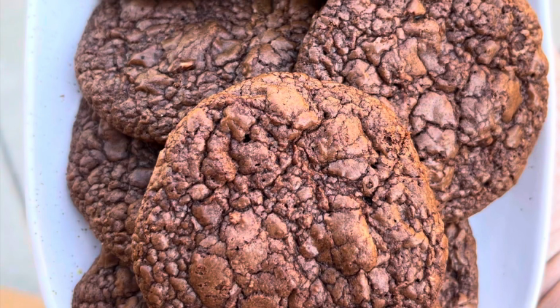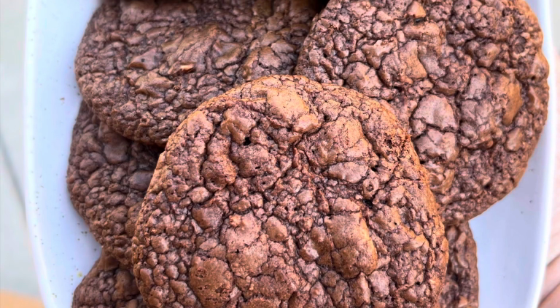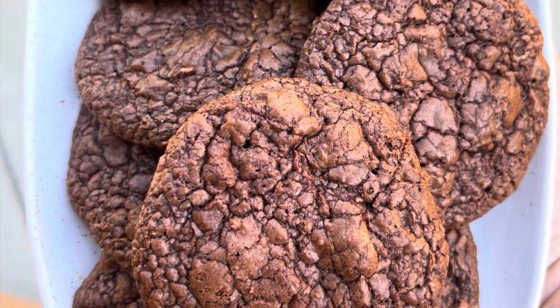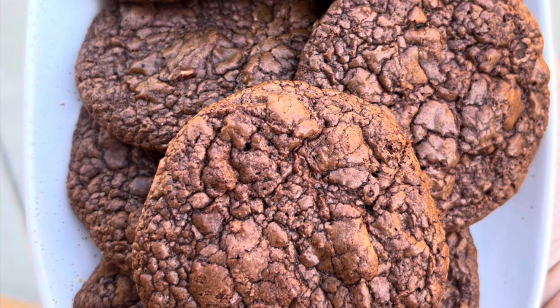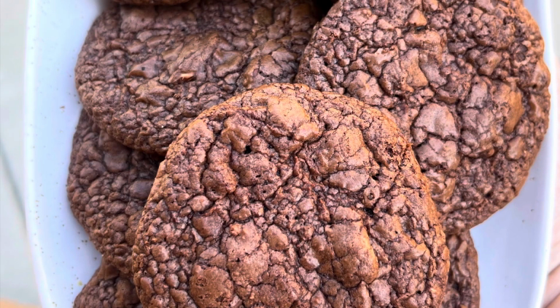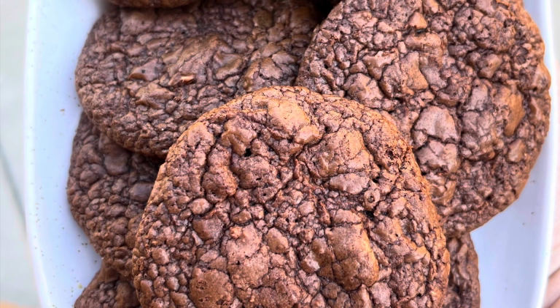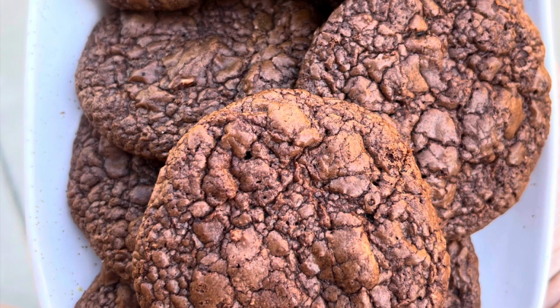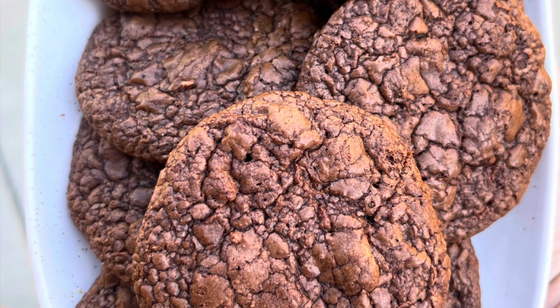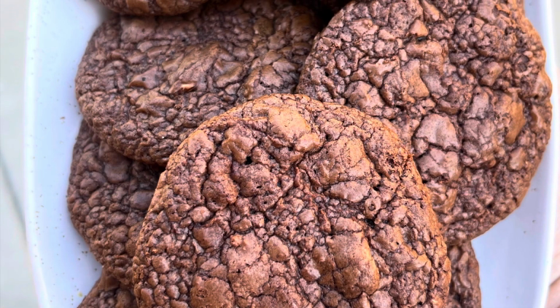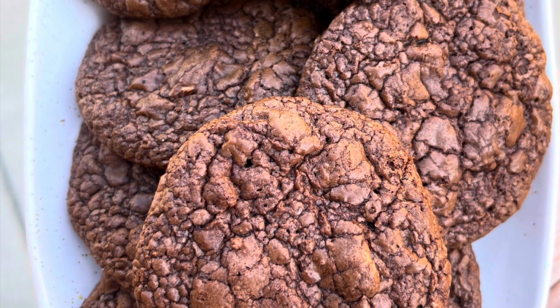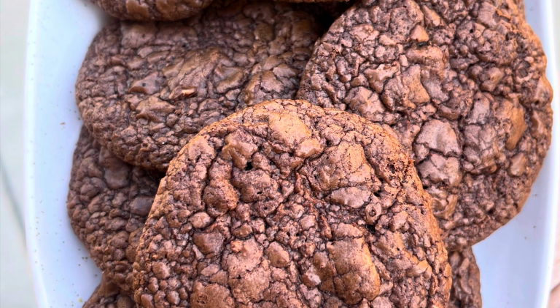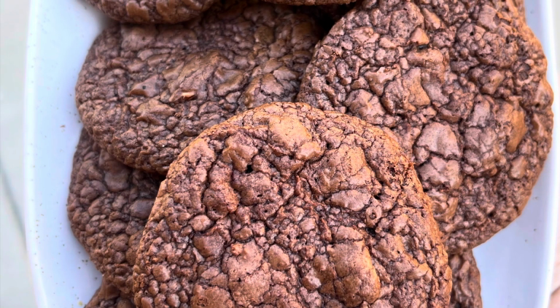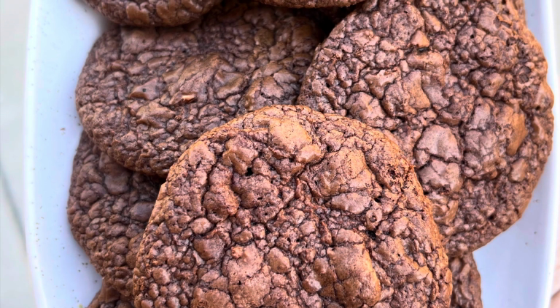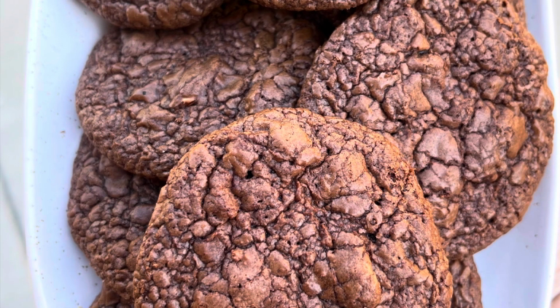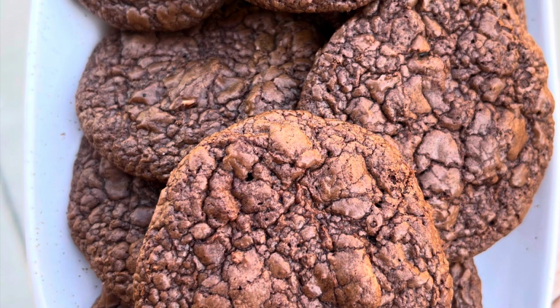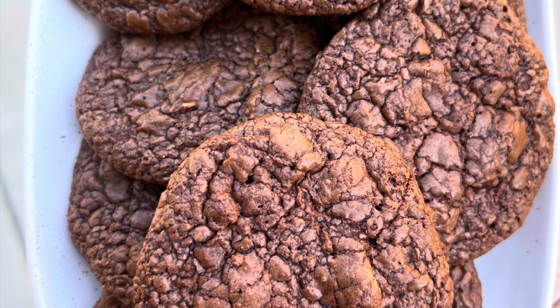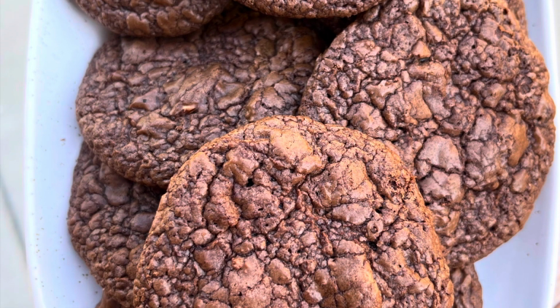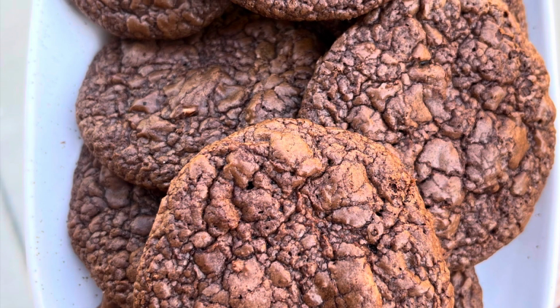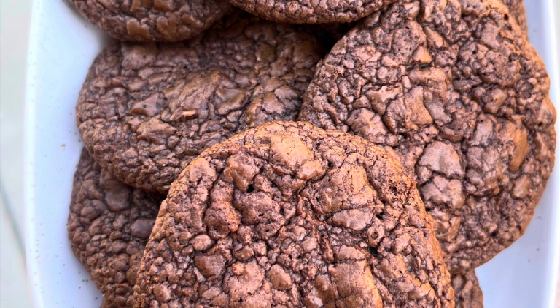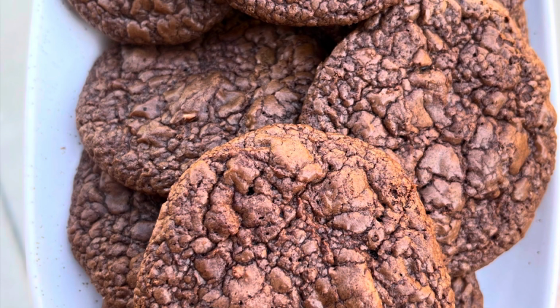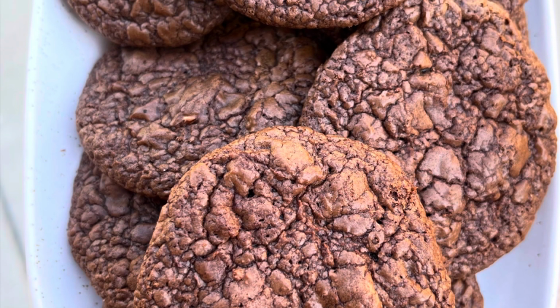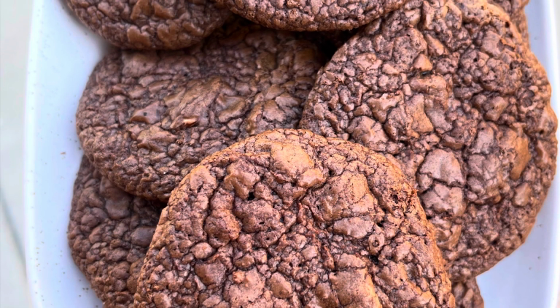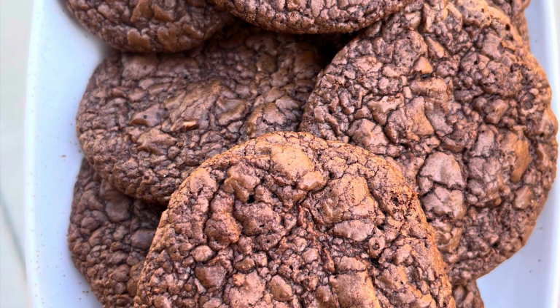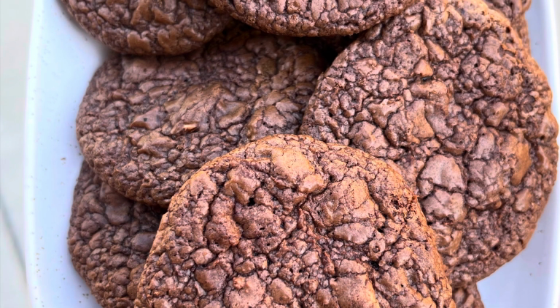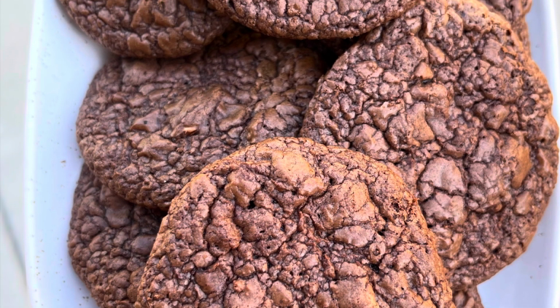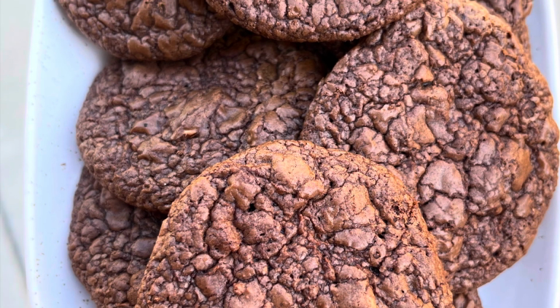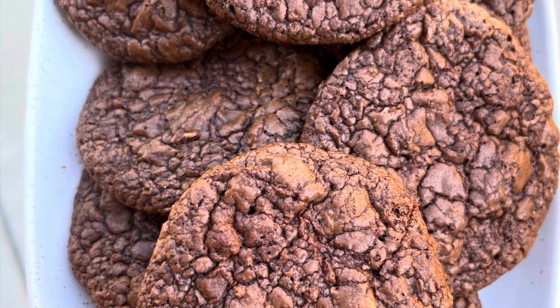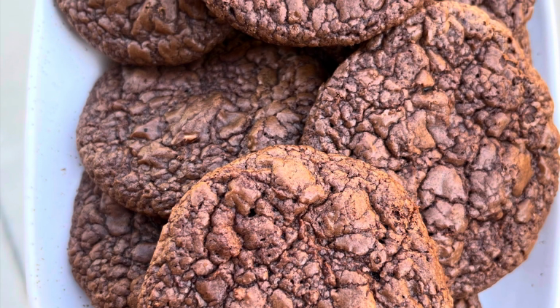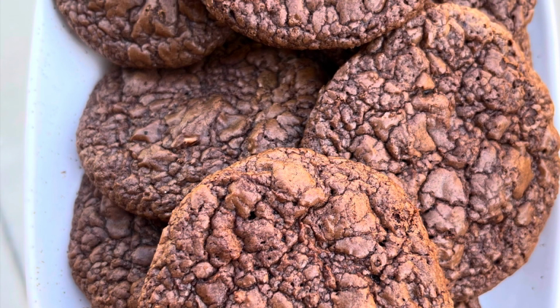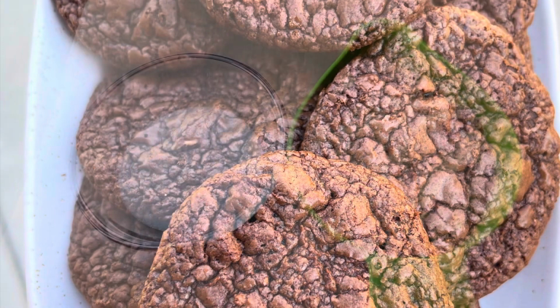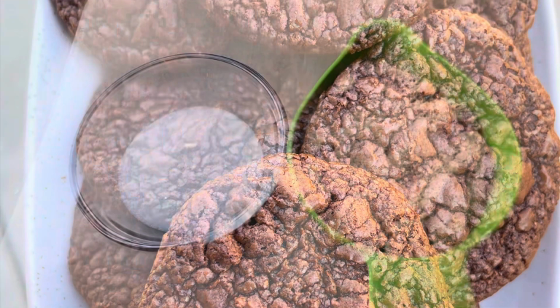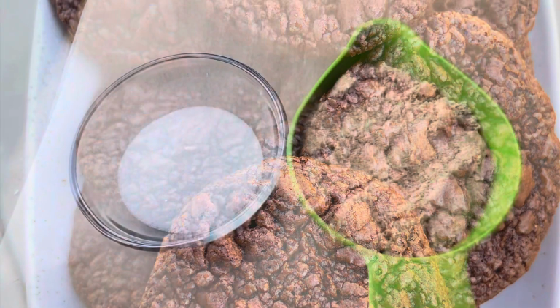Hey everyone! Today I want to show you how to make these easy double chocolate brownie cookies.